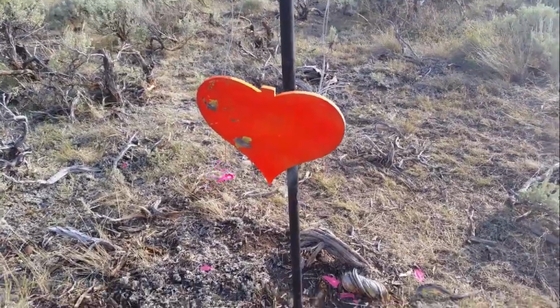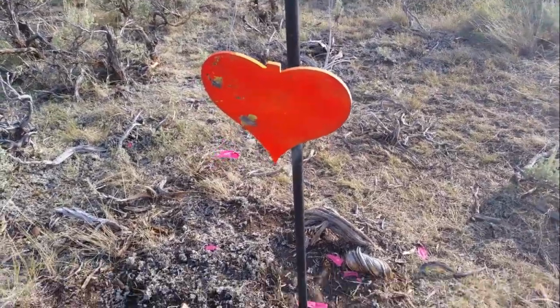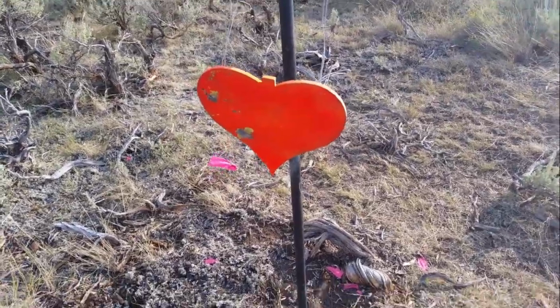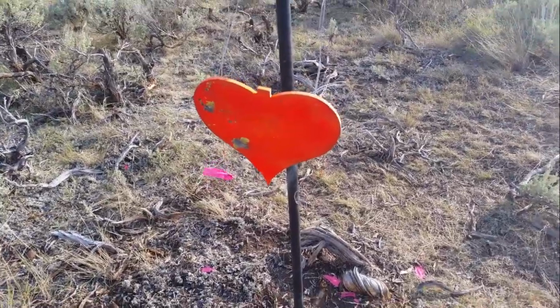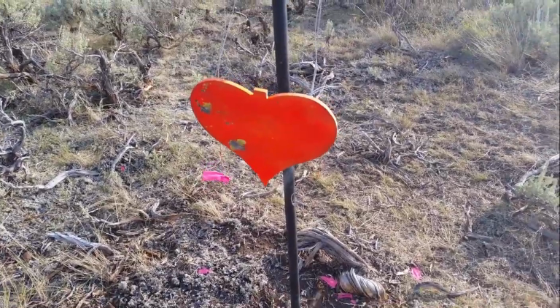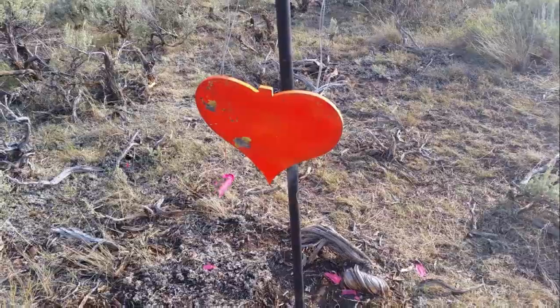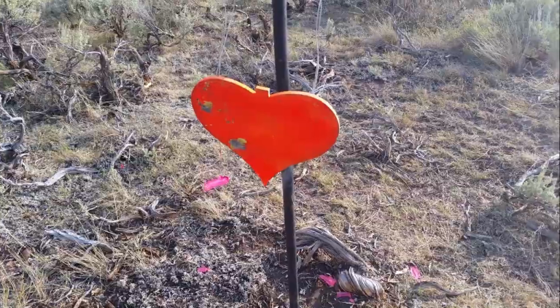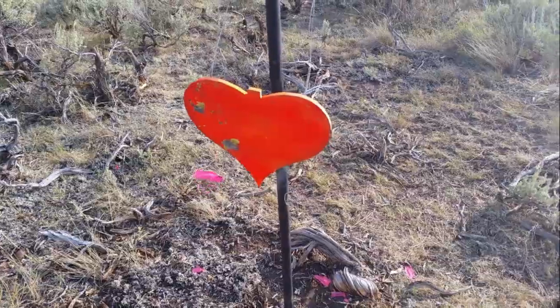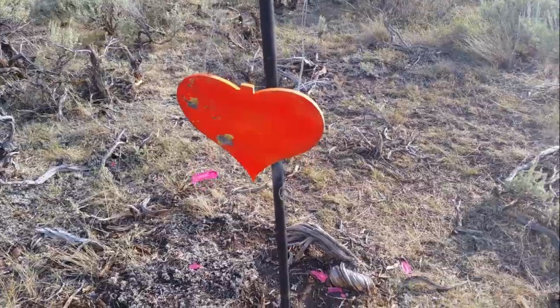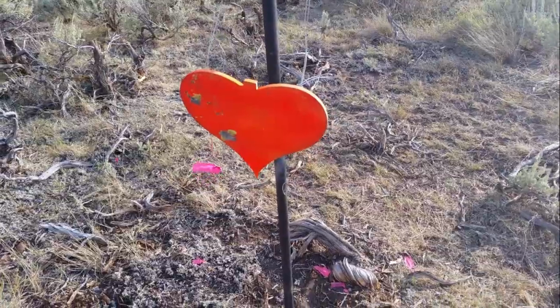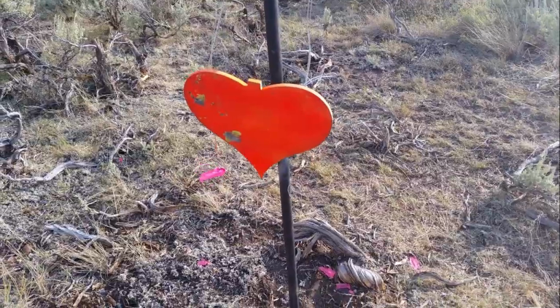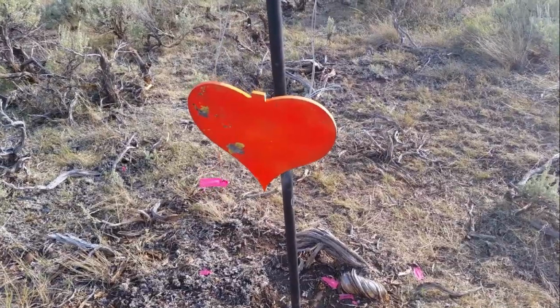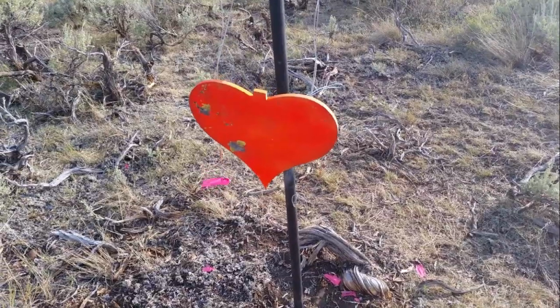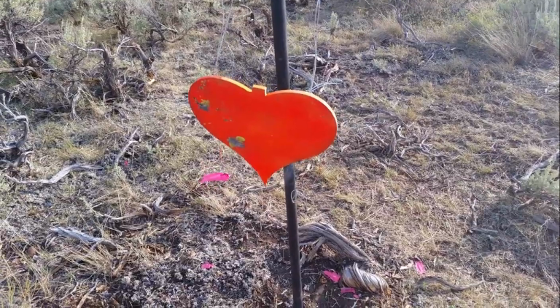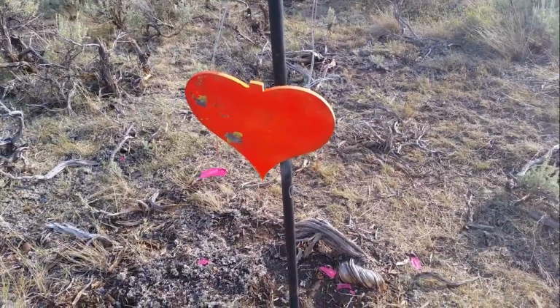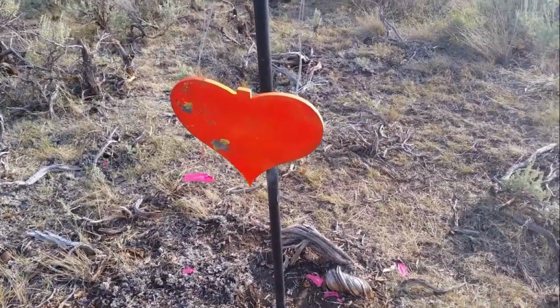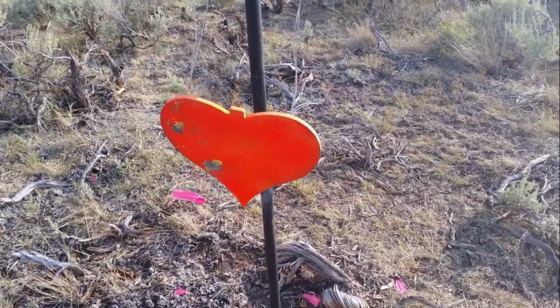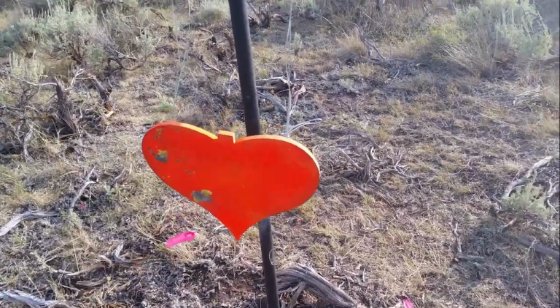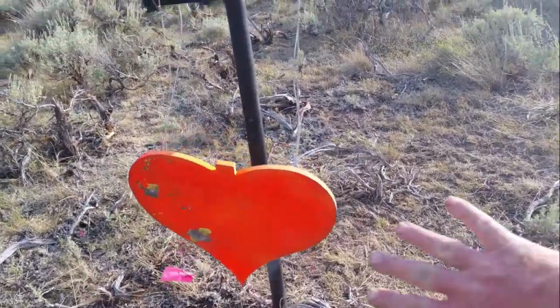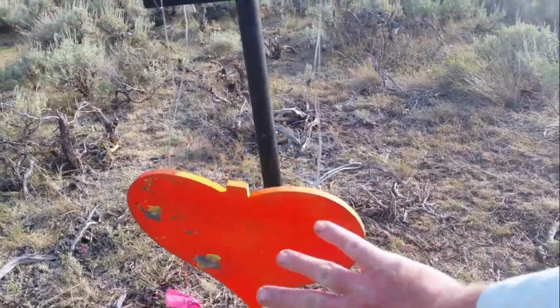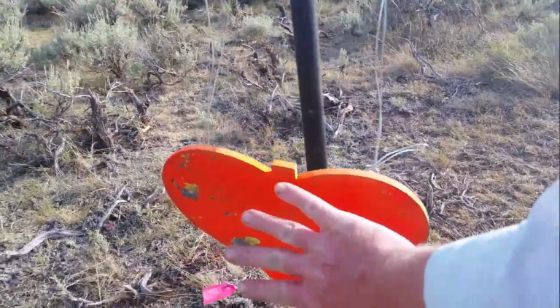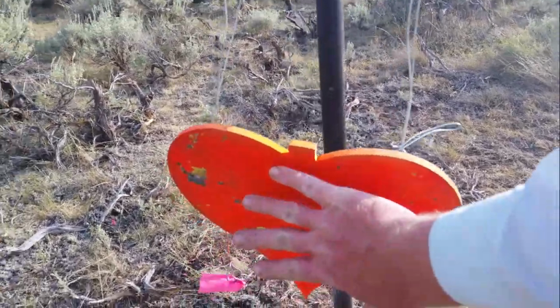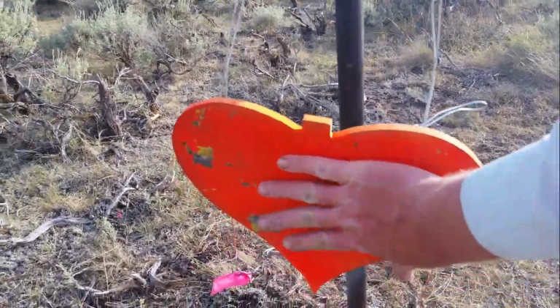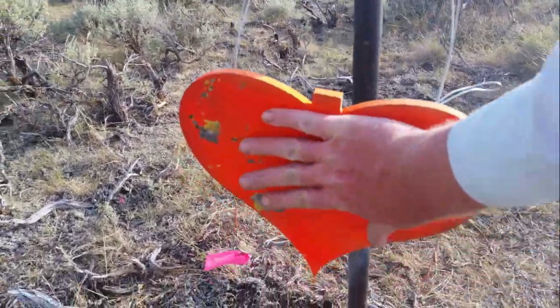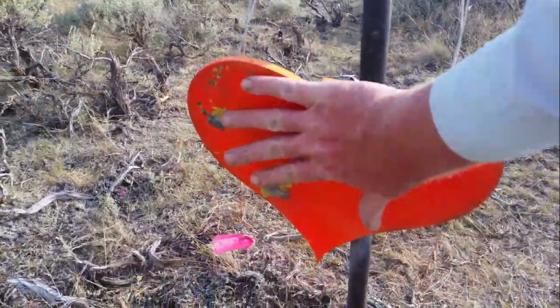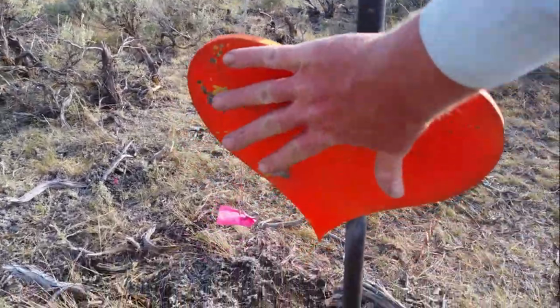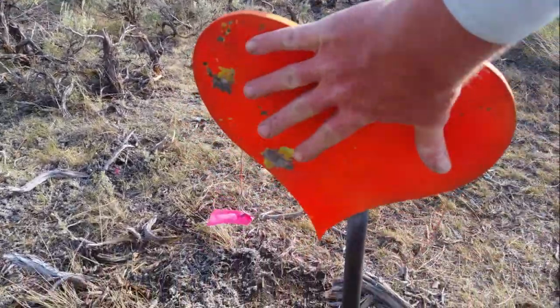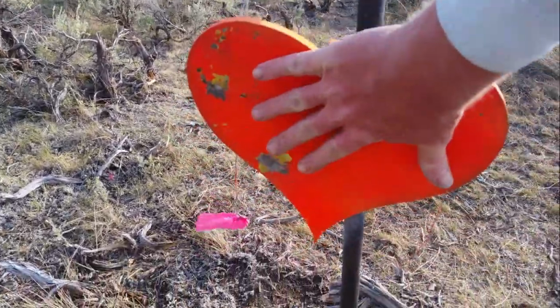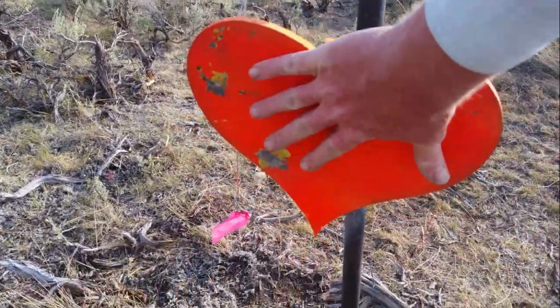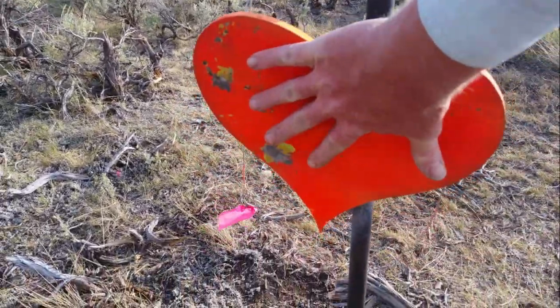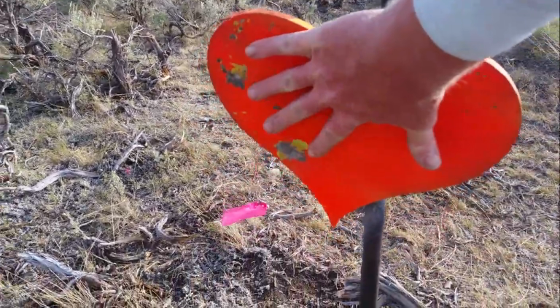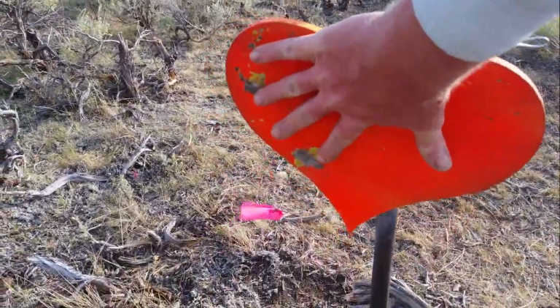This is the 700-yard target, and just for scale, that's a big guy's hand.